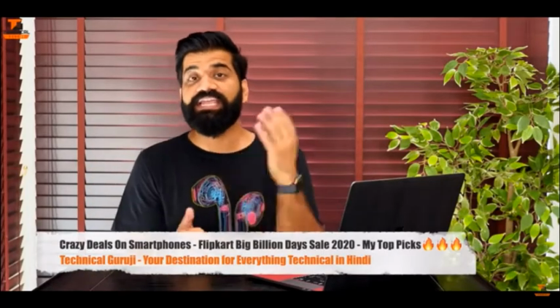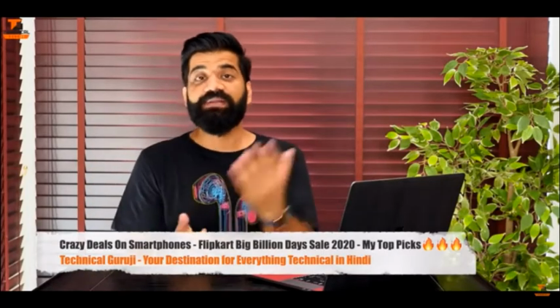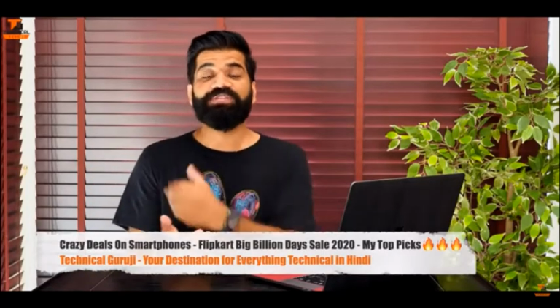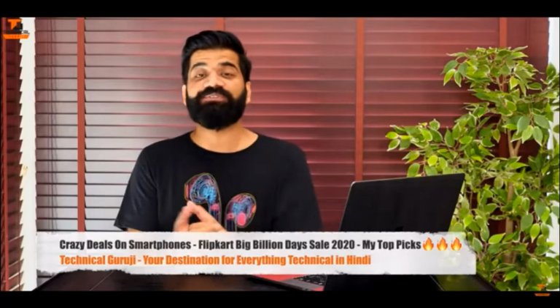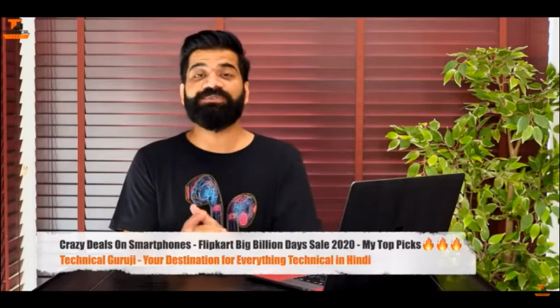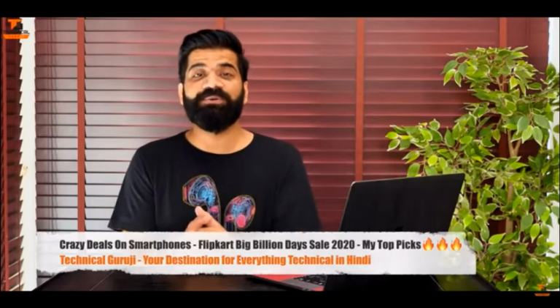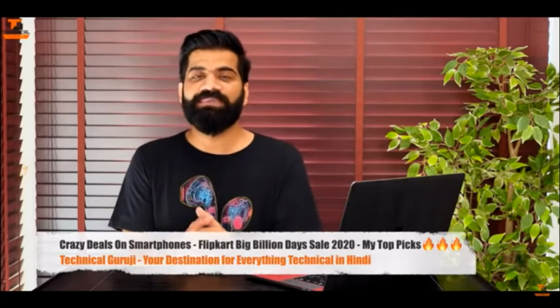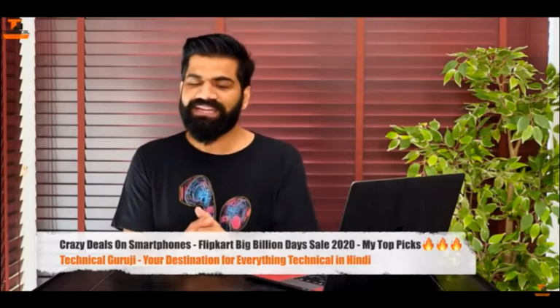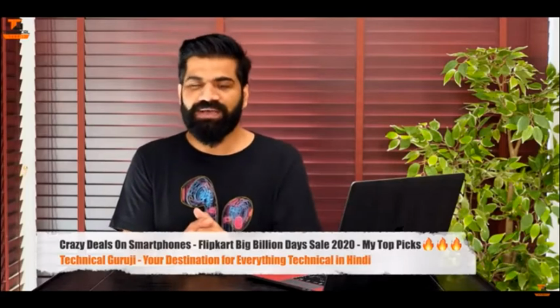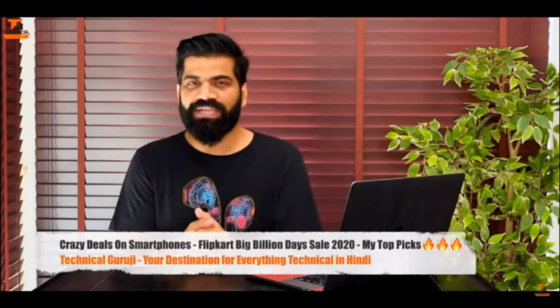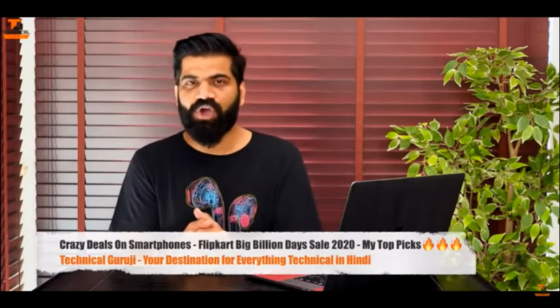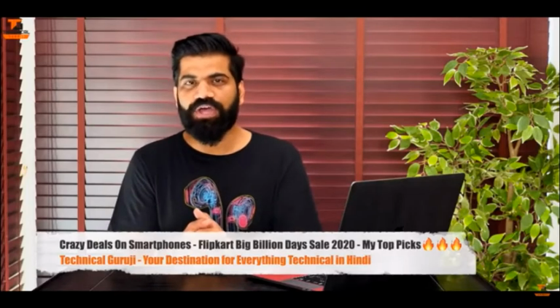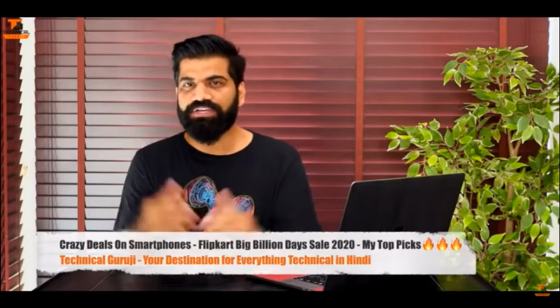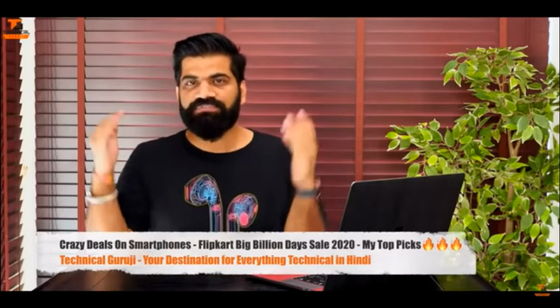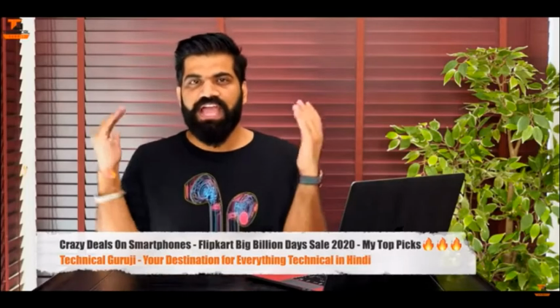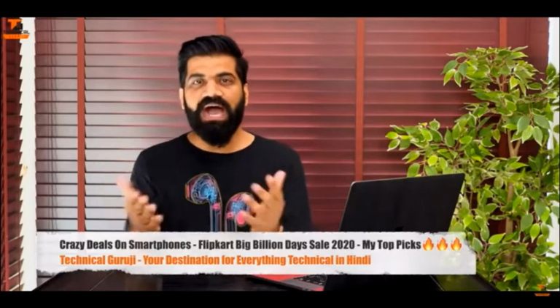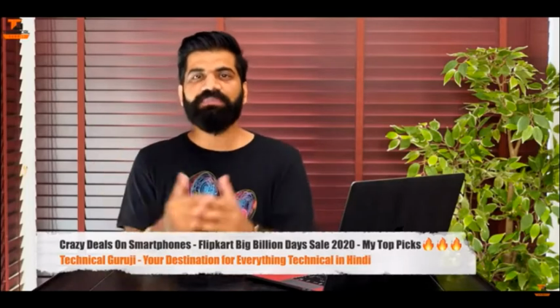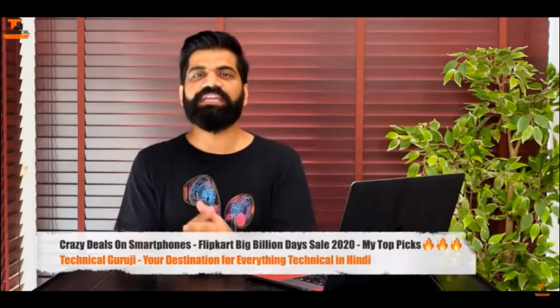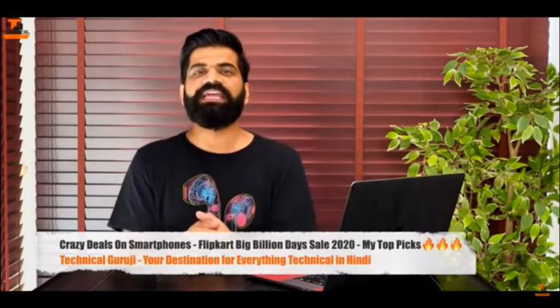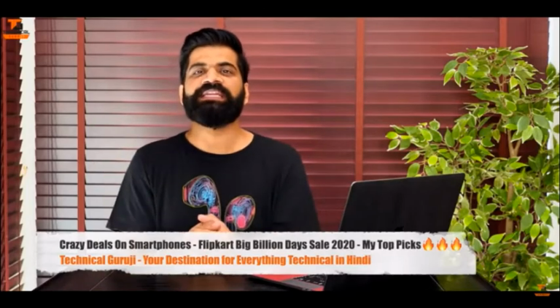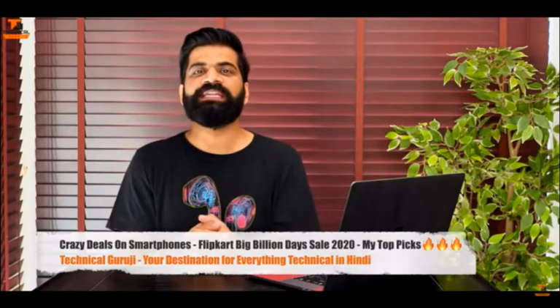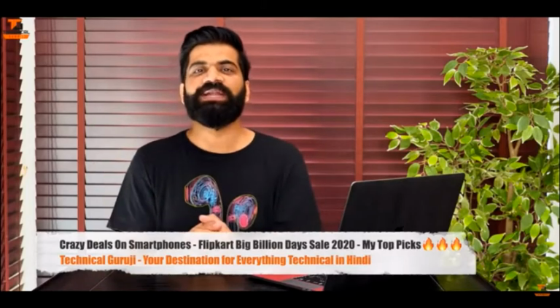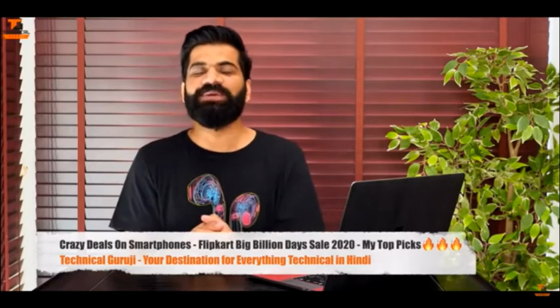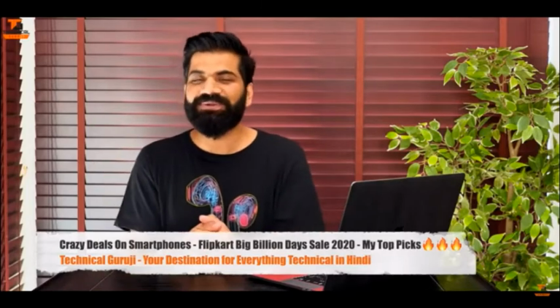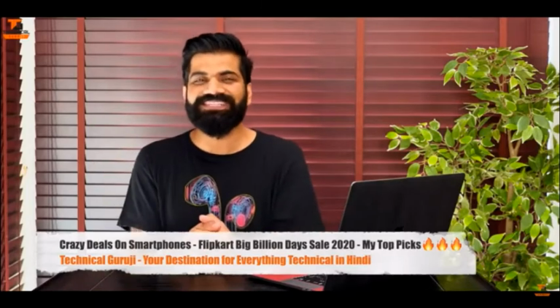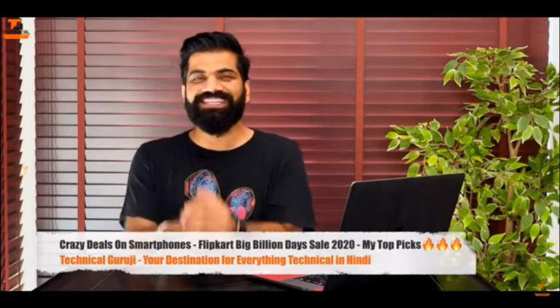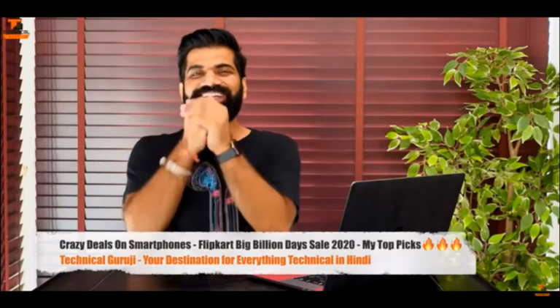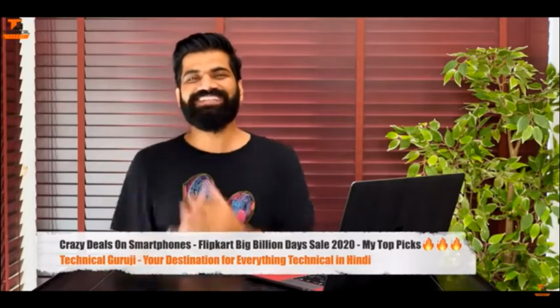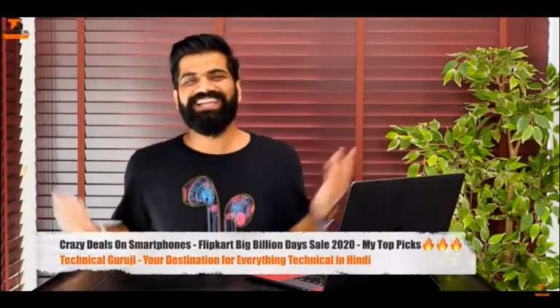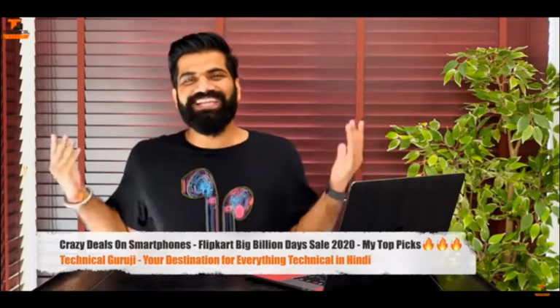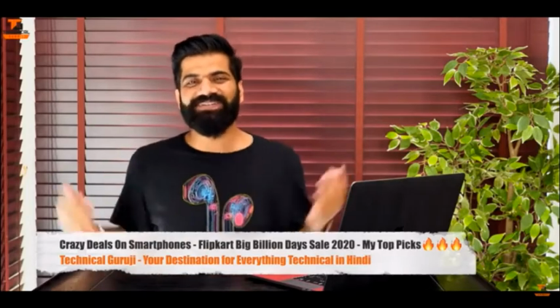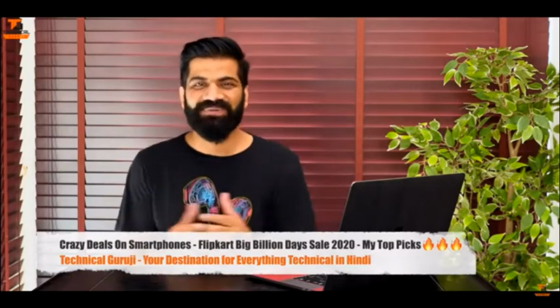Namaskar friends, my name is Gaurav. You are looking at Technical Guruji. Let's start.